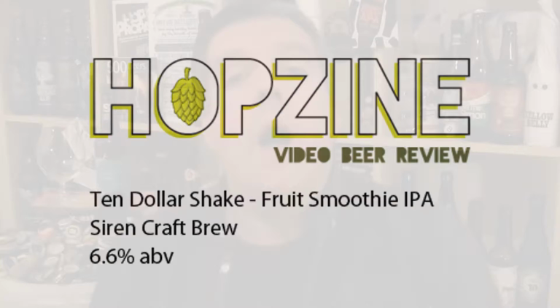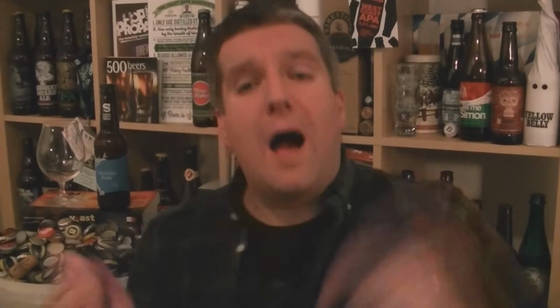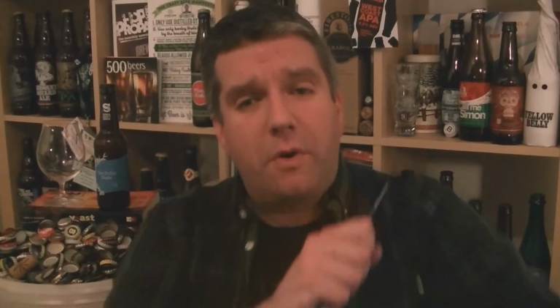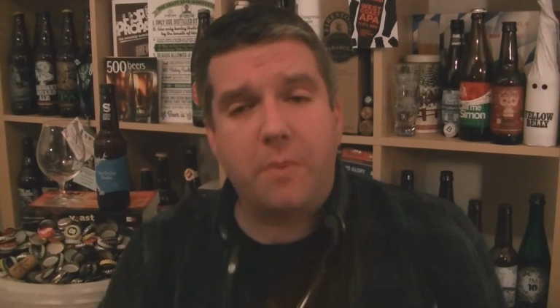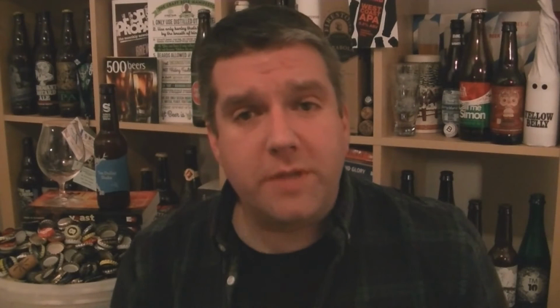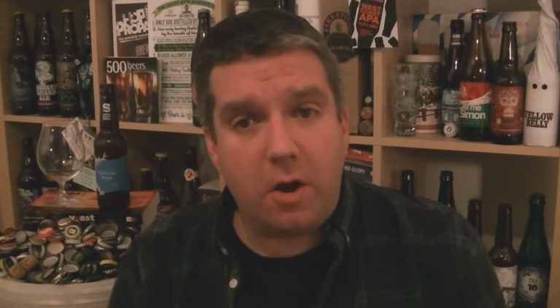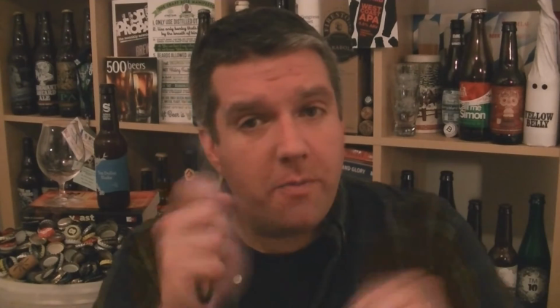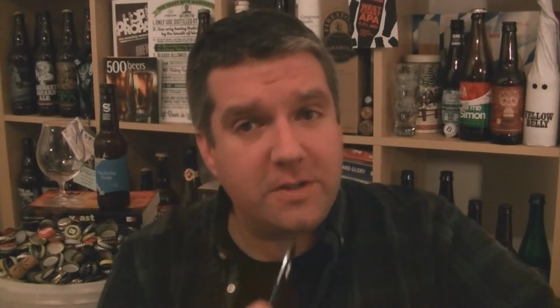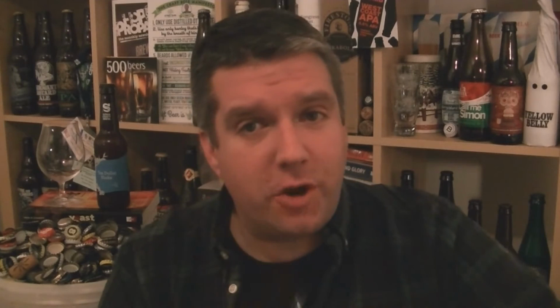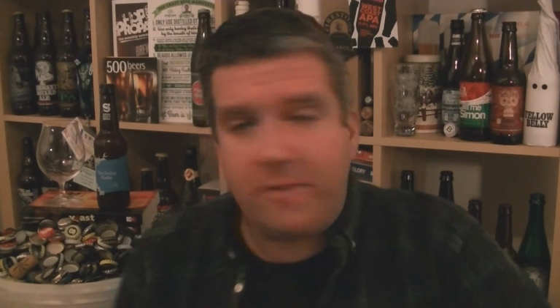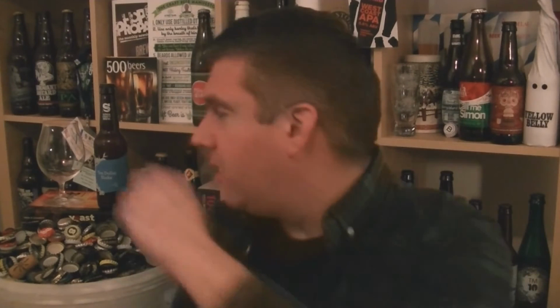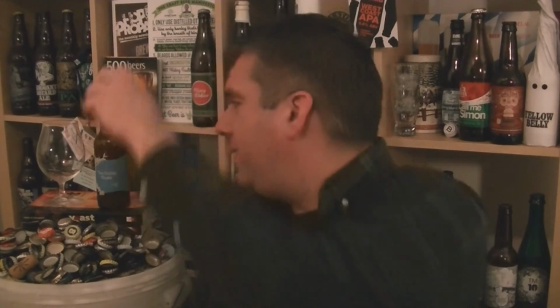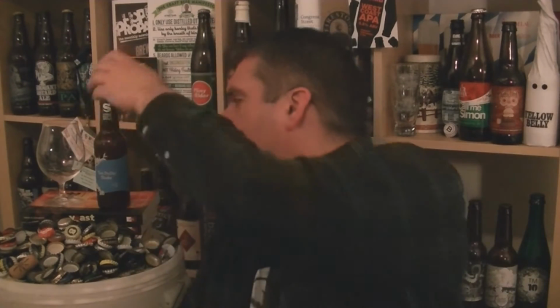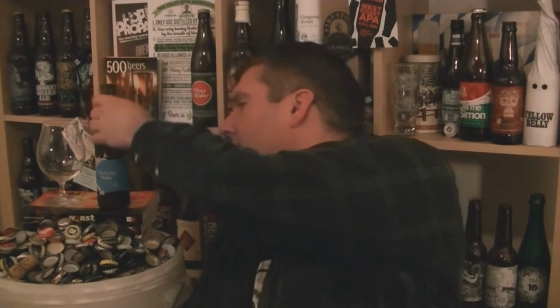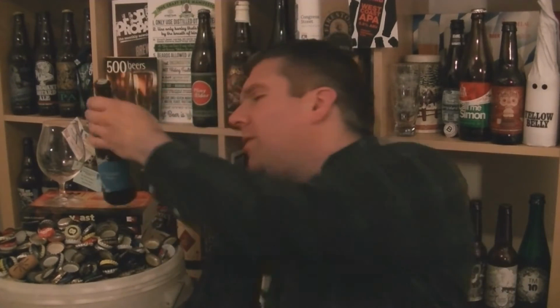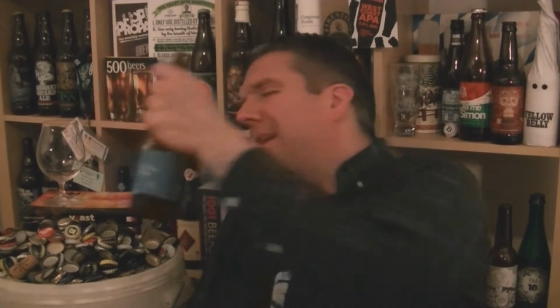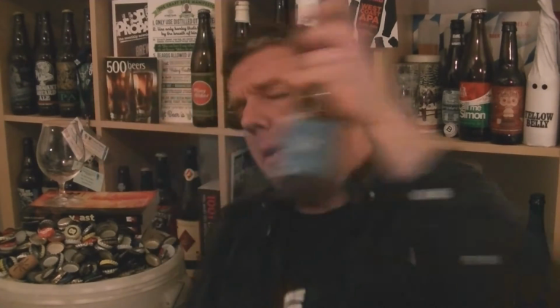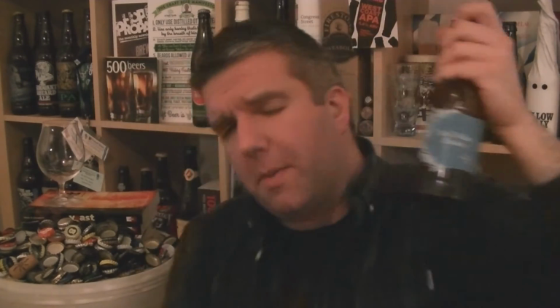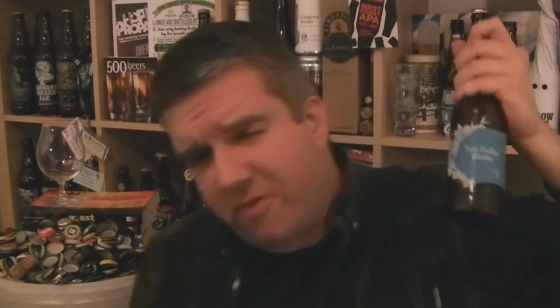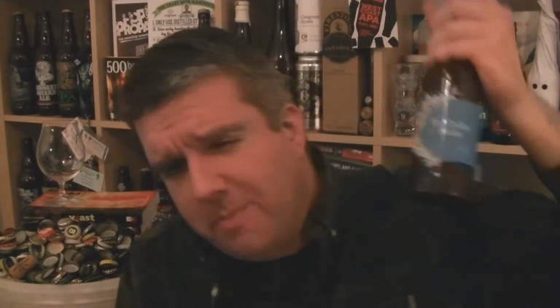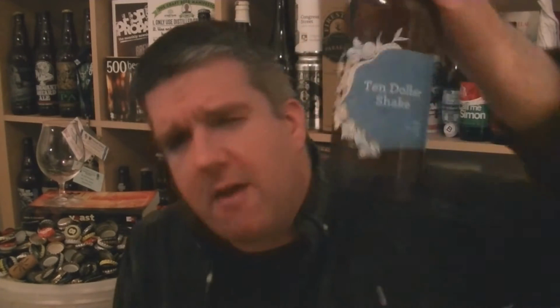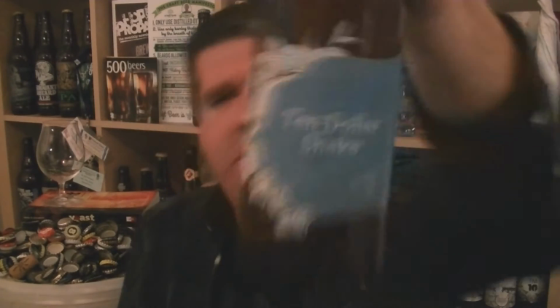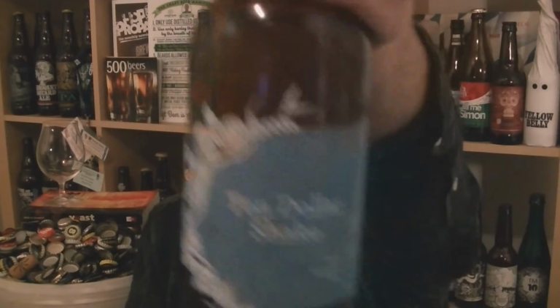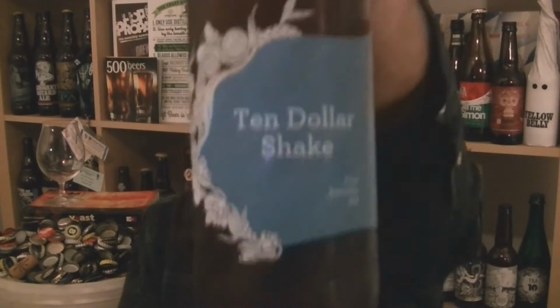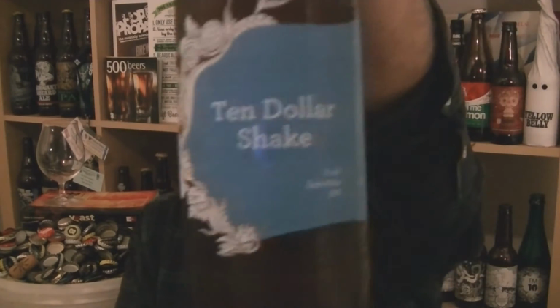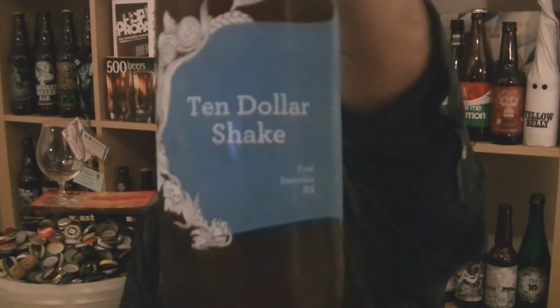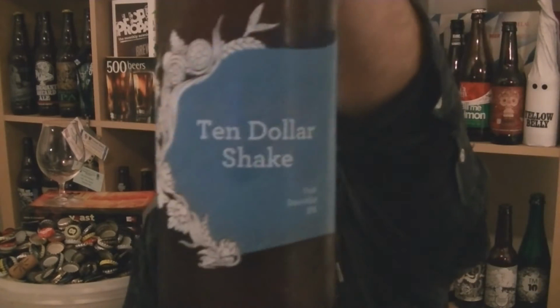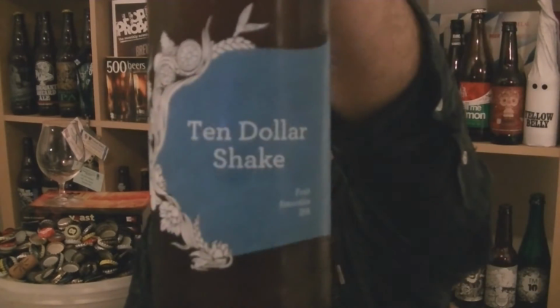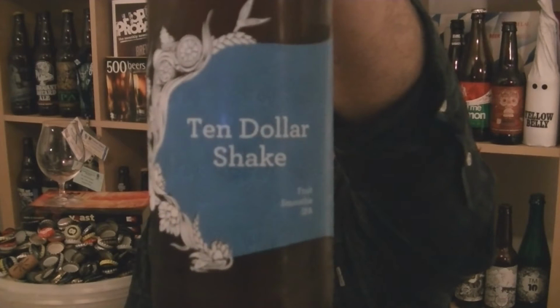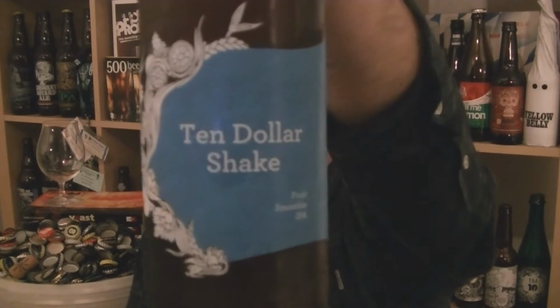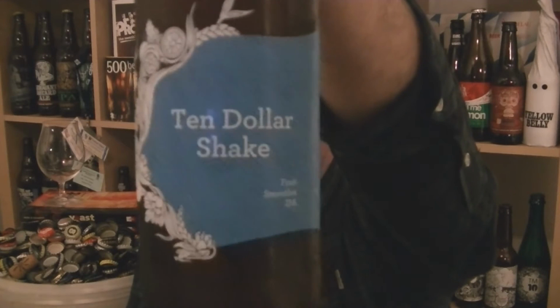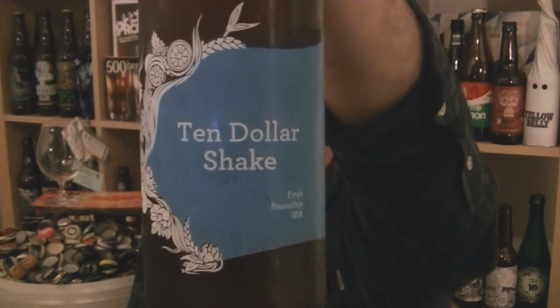Hi, I'm Rob from Hopscene.com. Thanks for joining me for another video review. This time I've got a bottle of beer from Siren Craft Brew in Finchampstead, Berkshire.